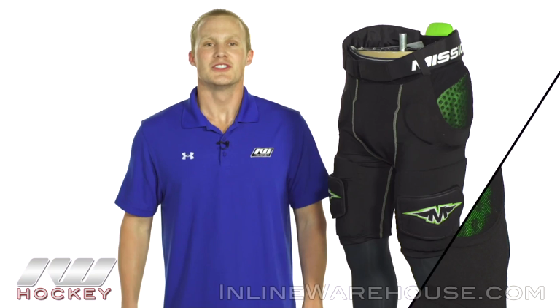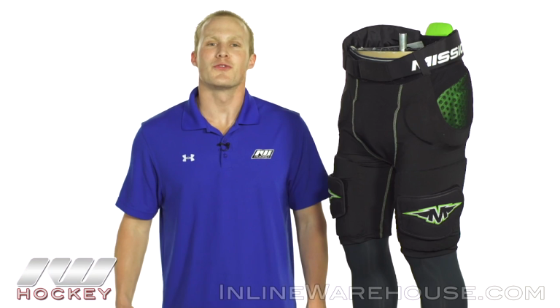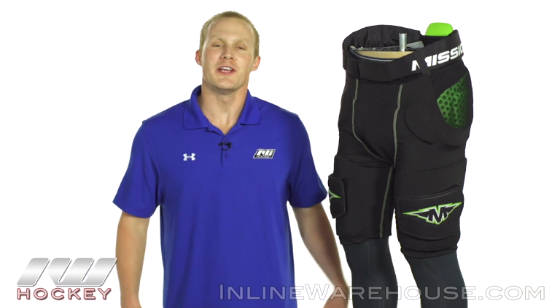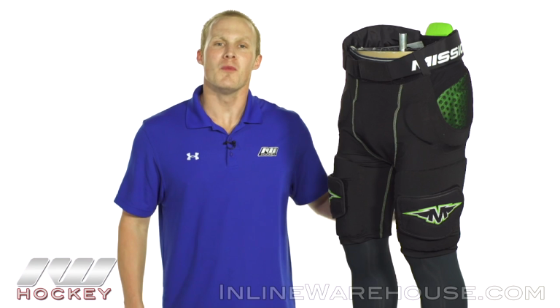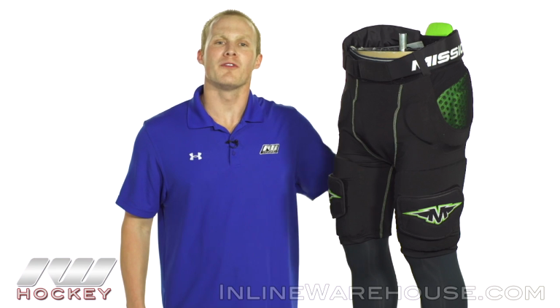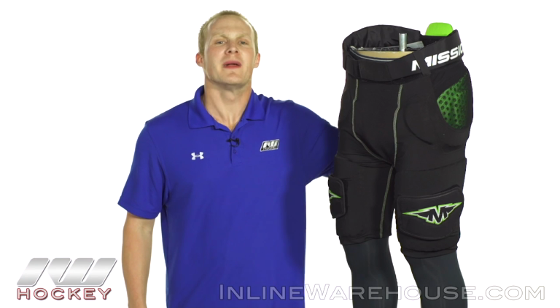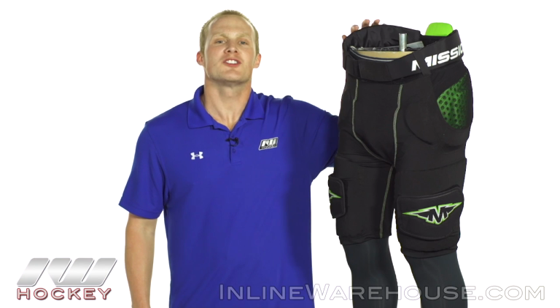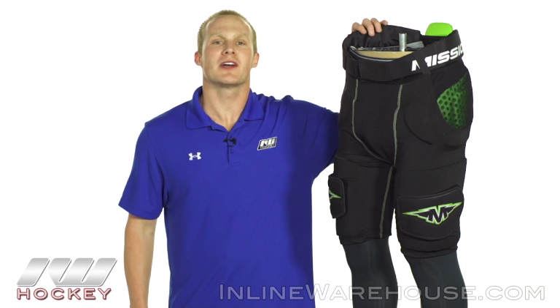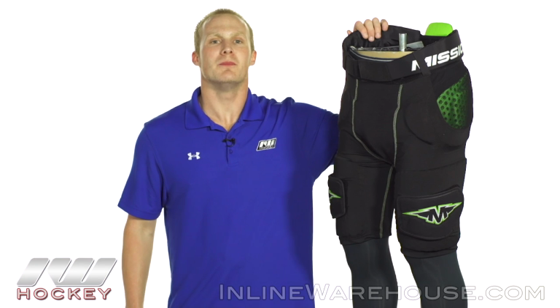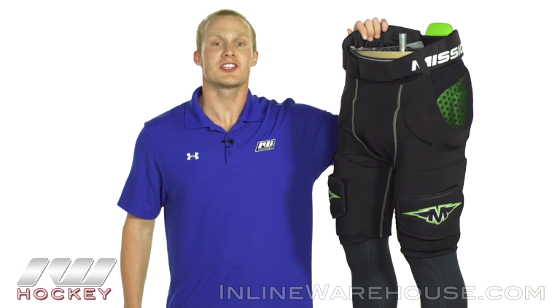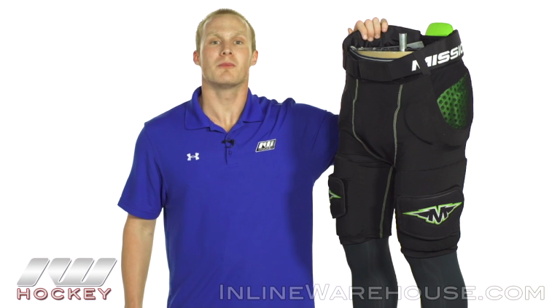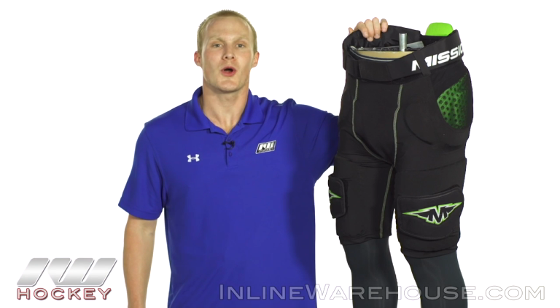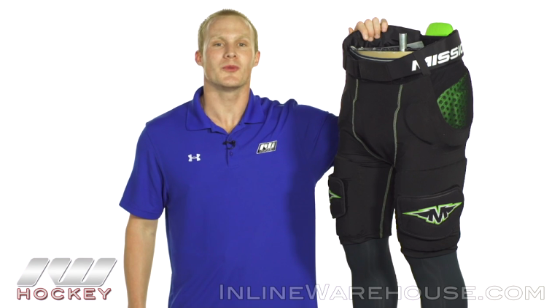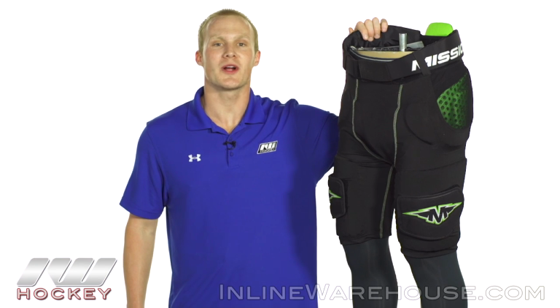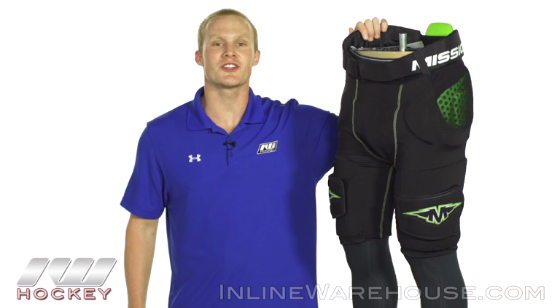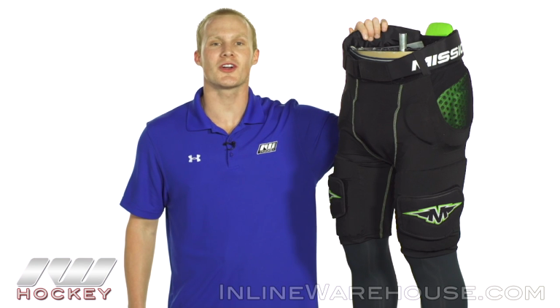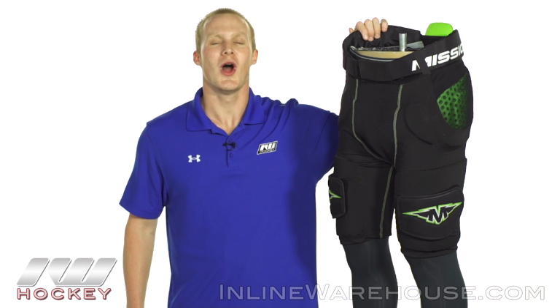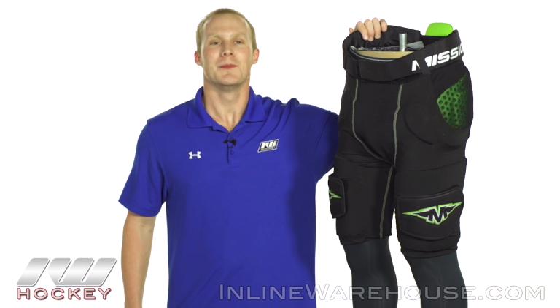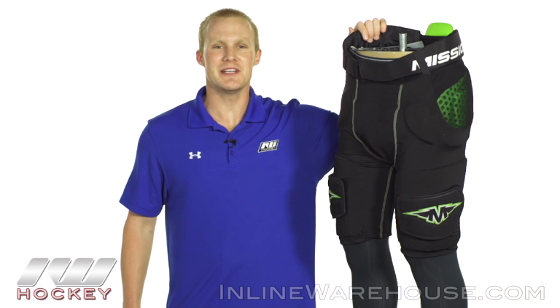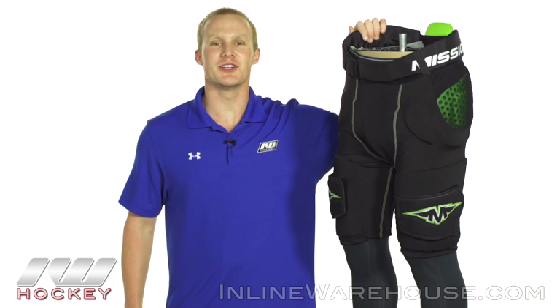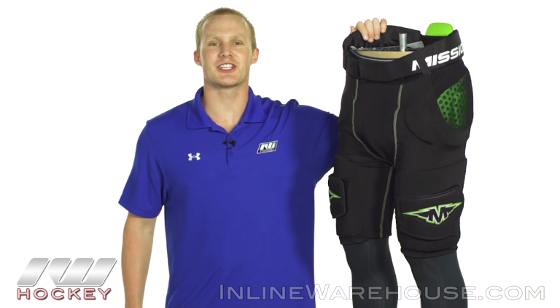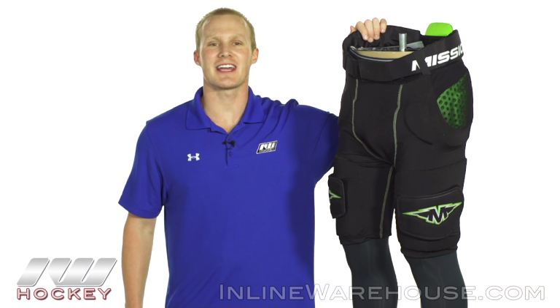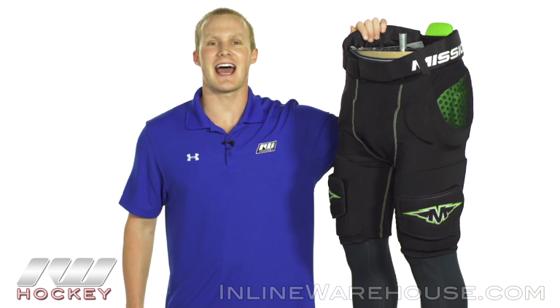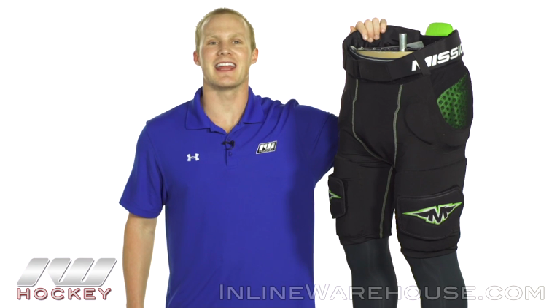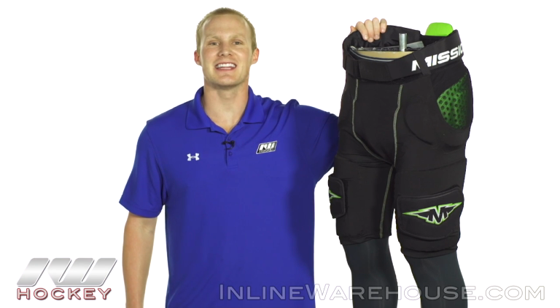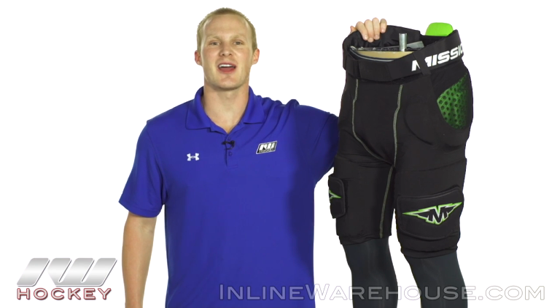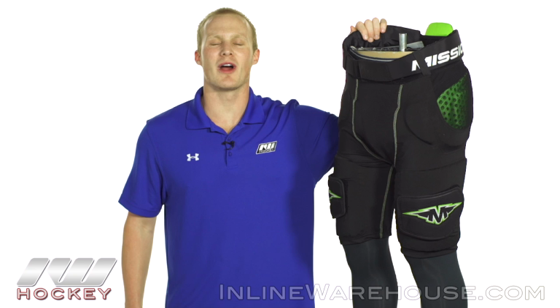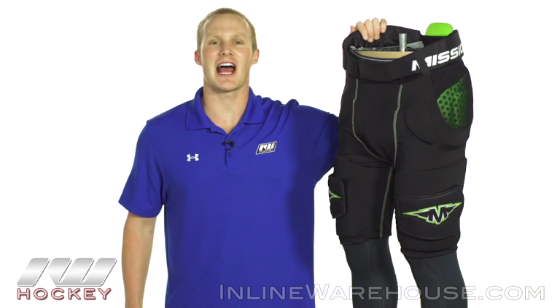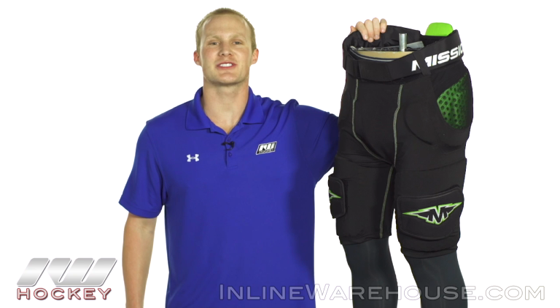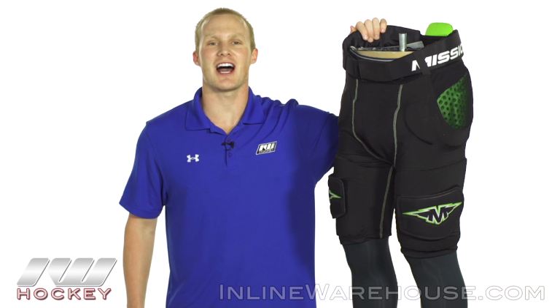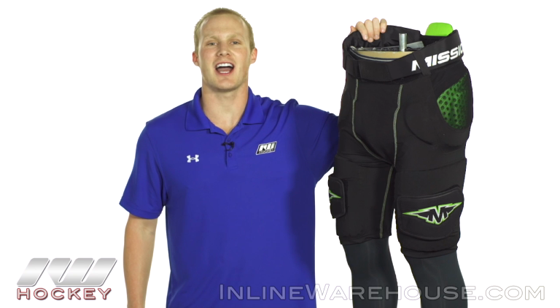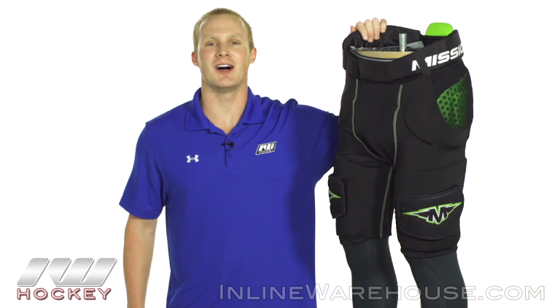For even more information about the Mission Pro compression girdle, be sure to check it out at inlinewarehouse.com.